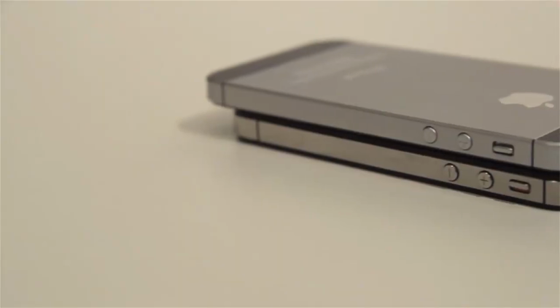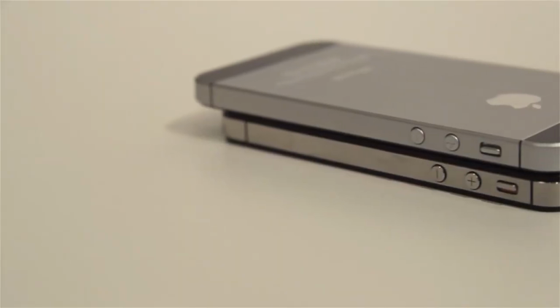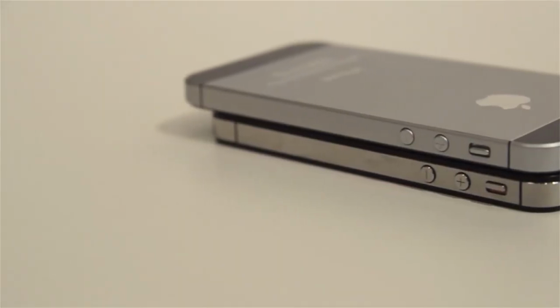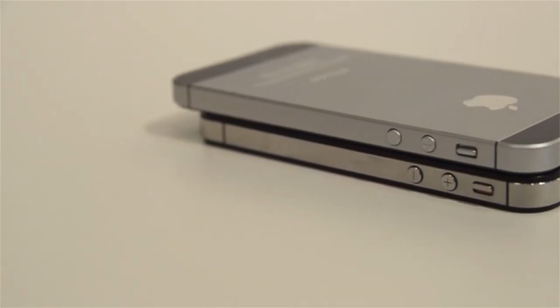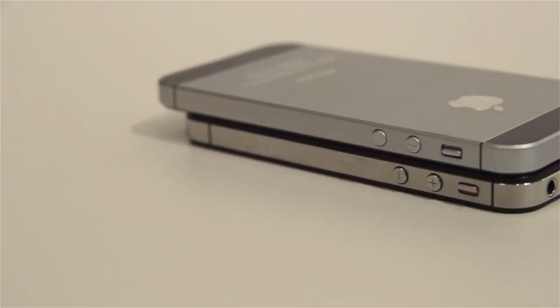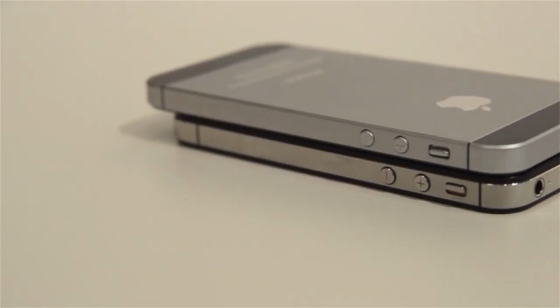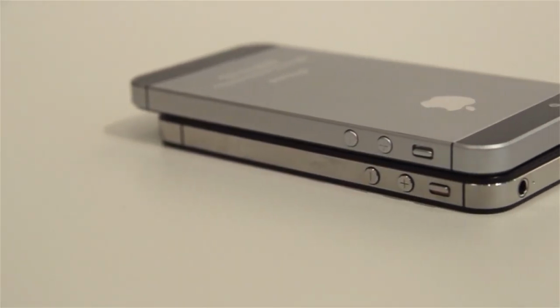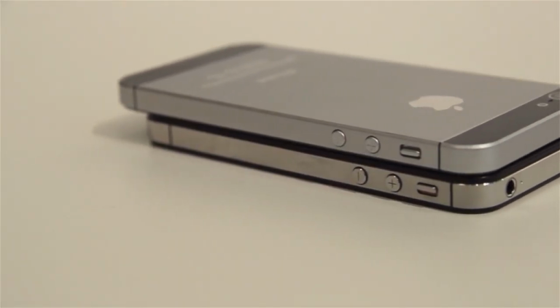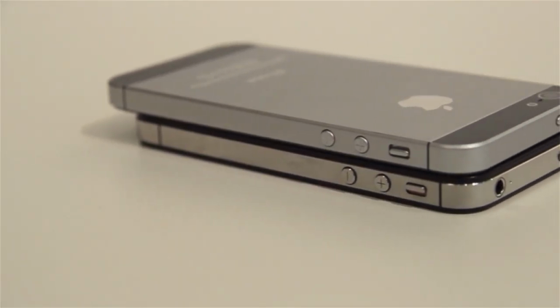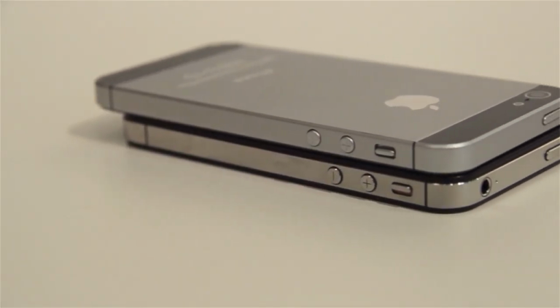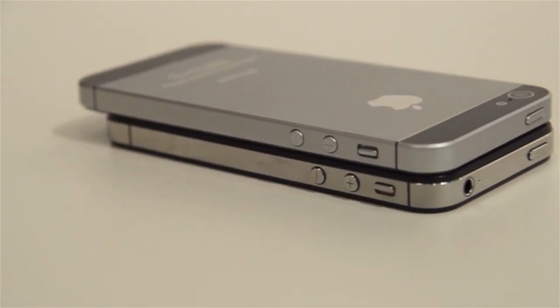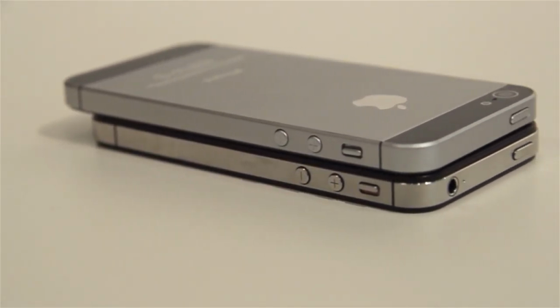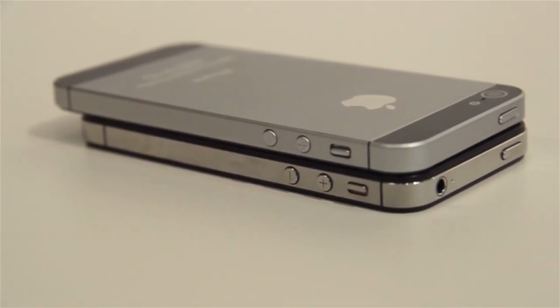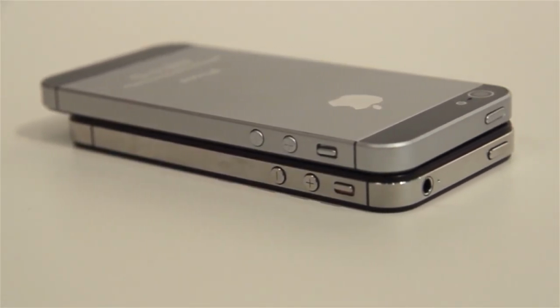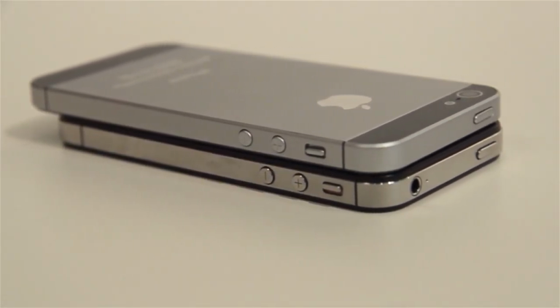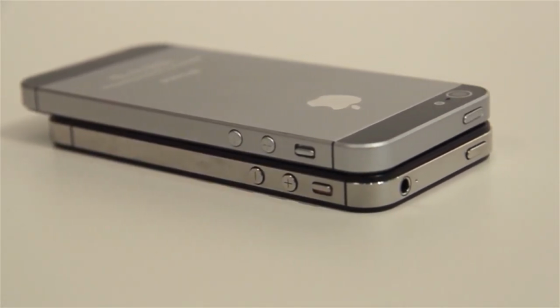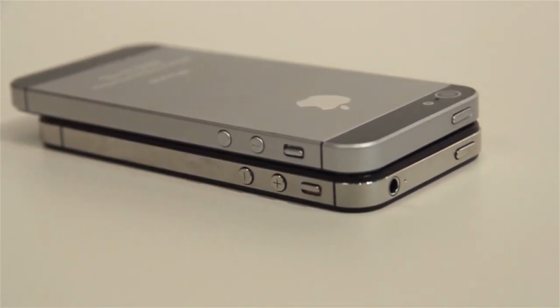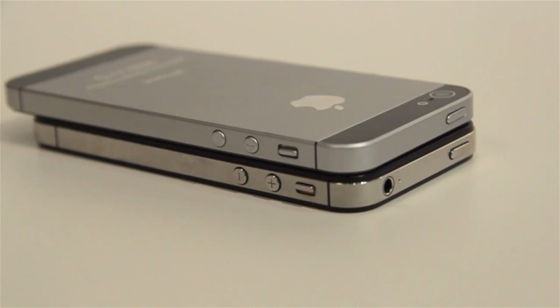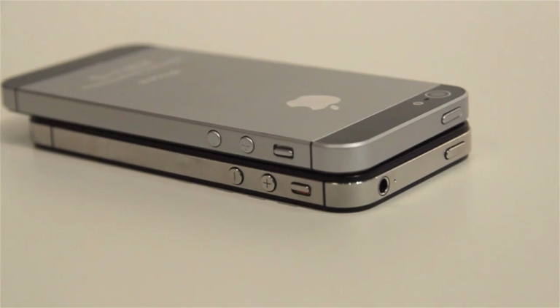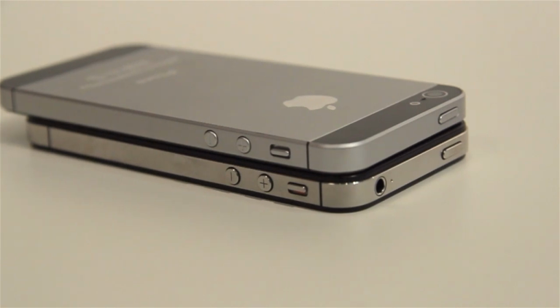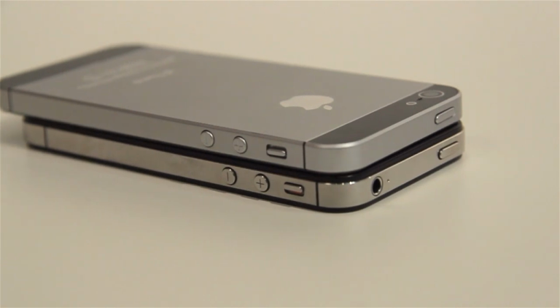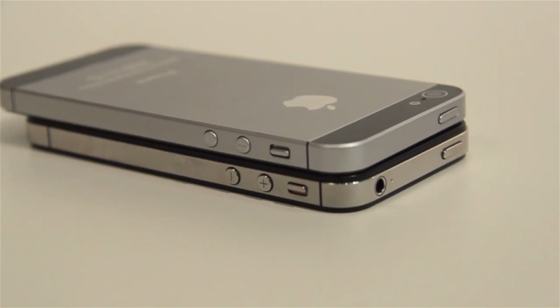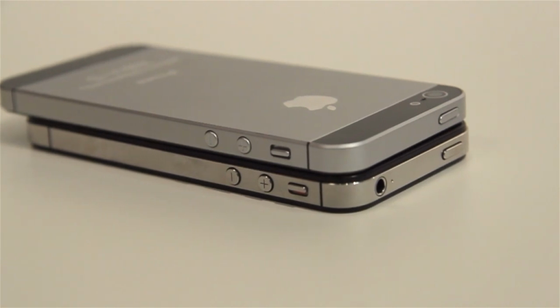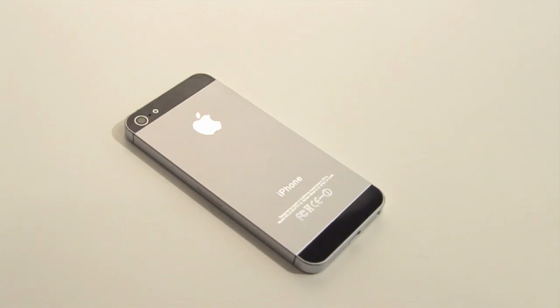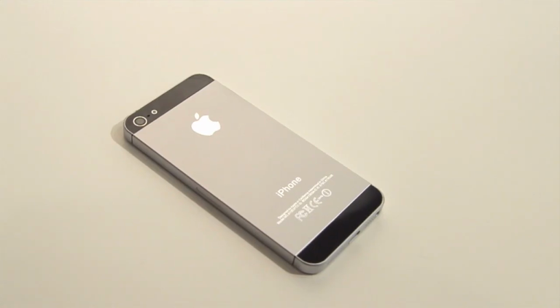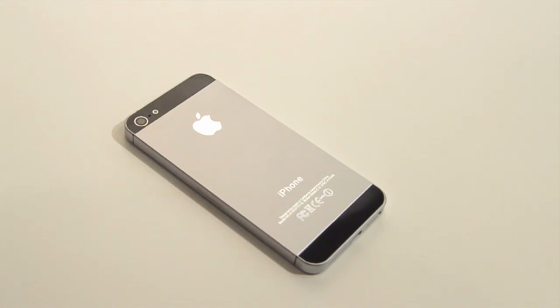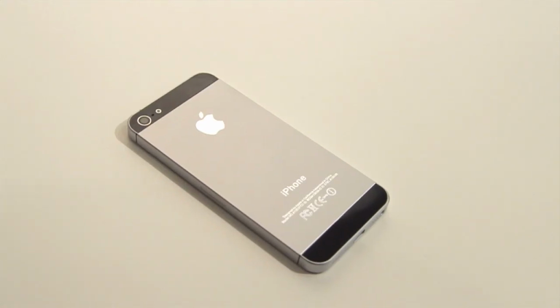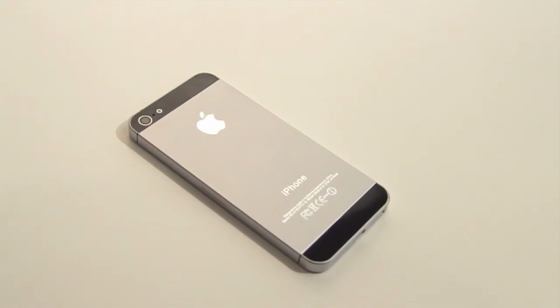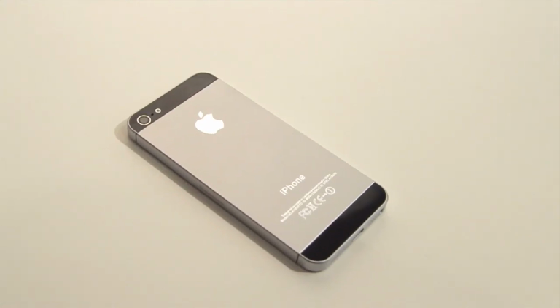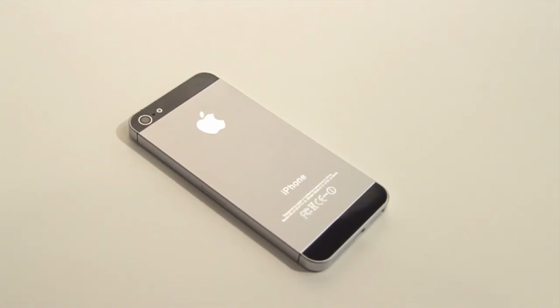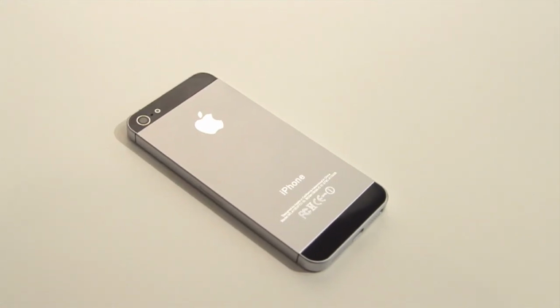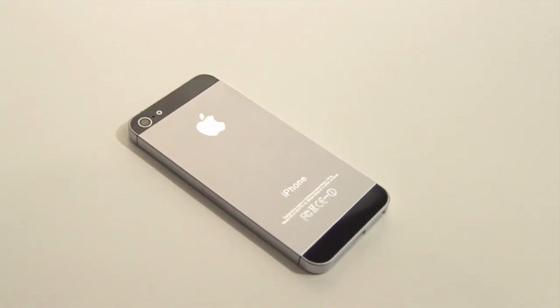Hello guys, it's Vlad with The Verge here at IFA 2012 in Berlin, and we're taking a look at something pretty special — it is an iPhone 5 mock-up.